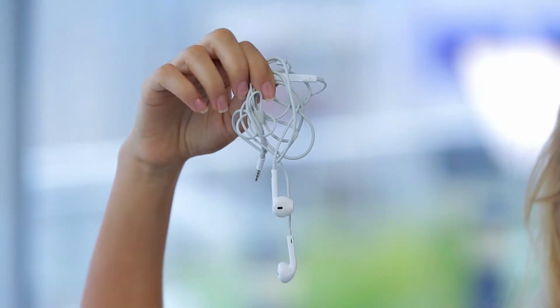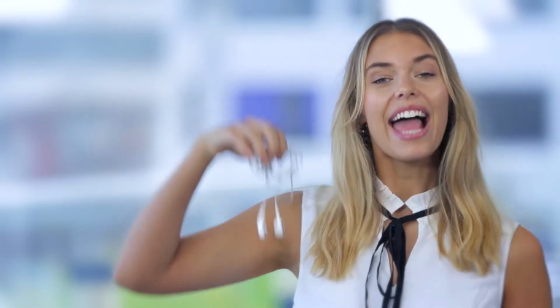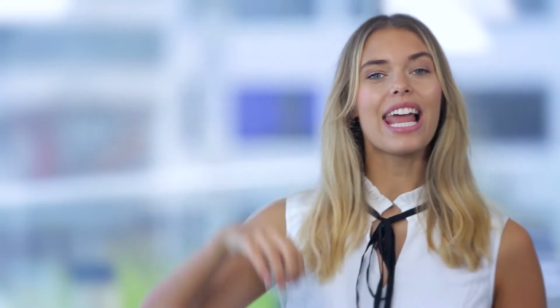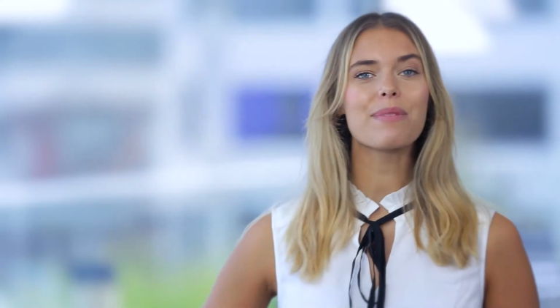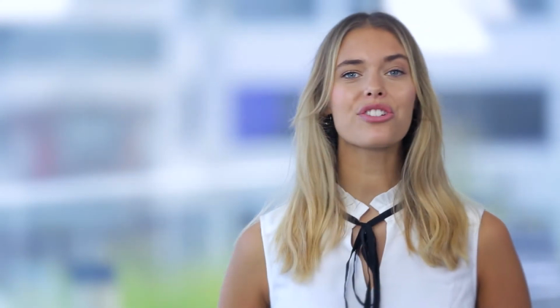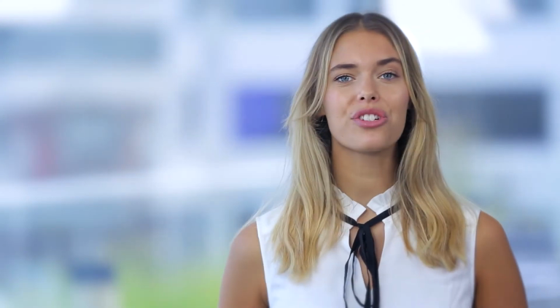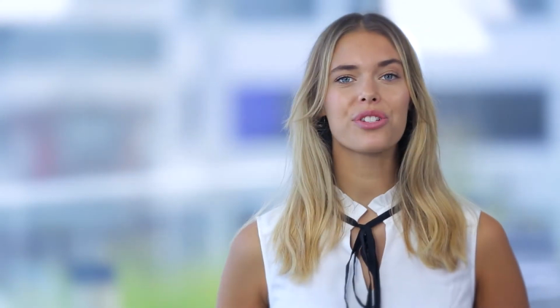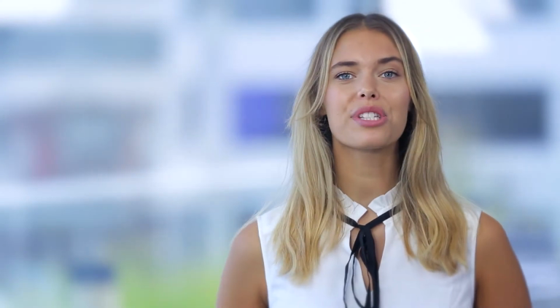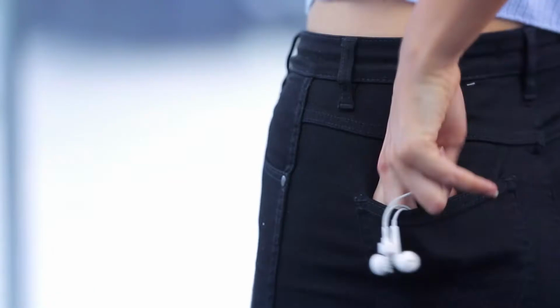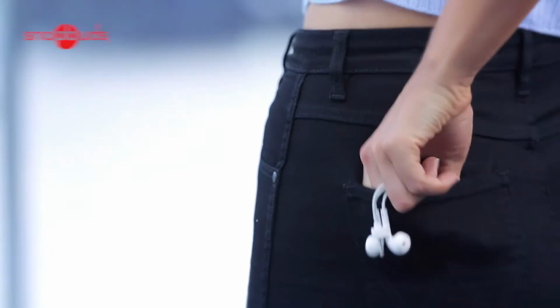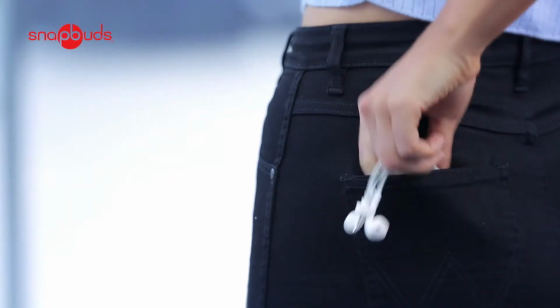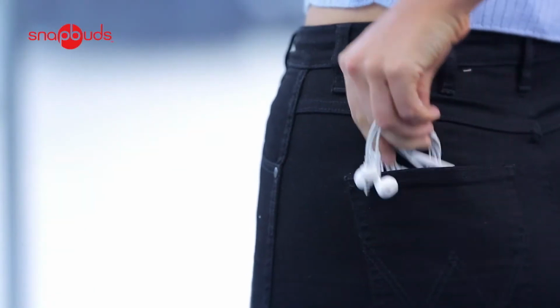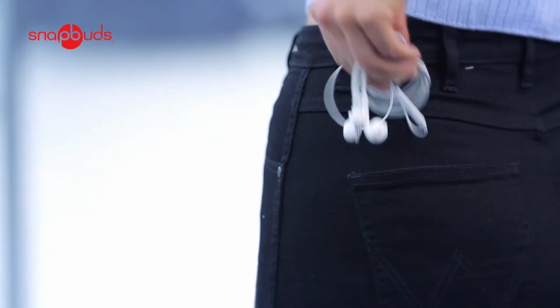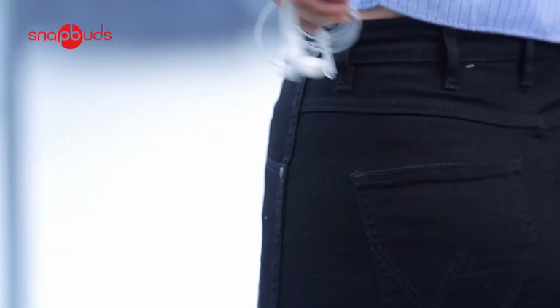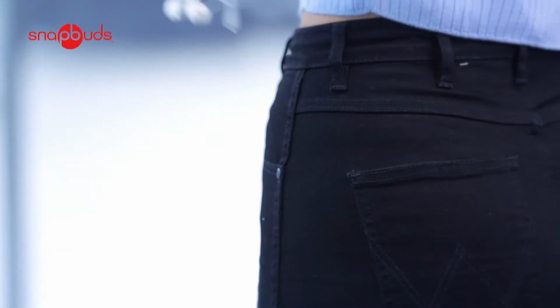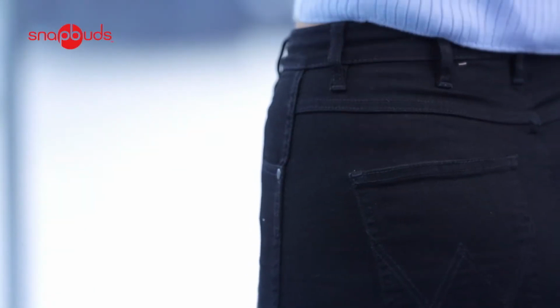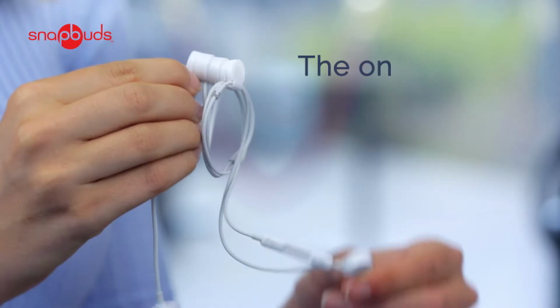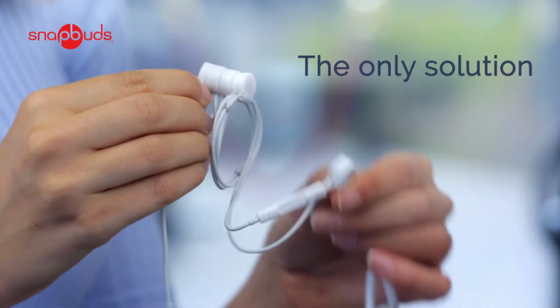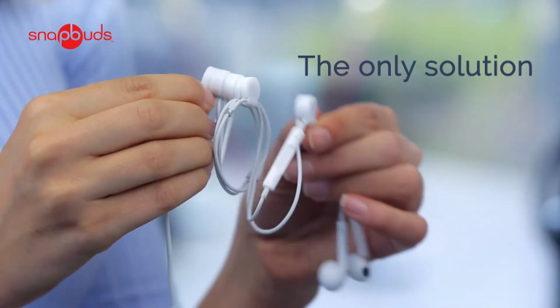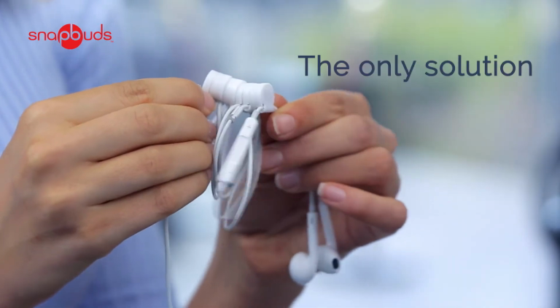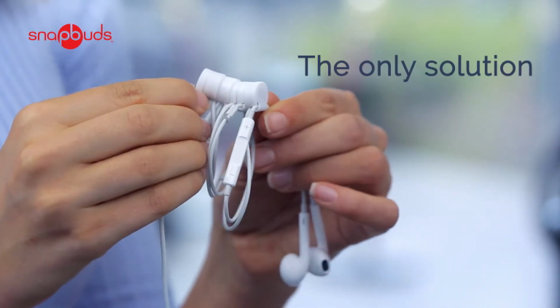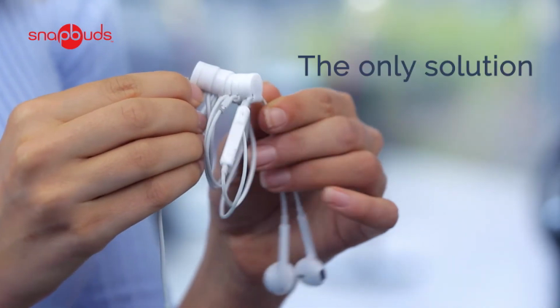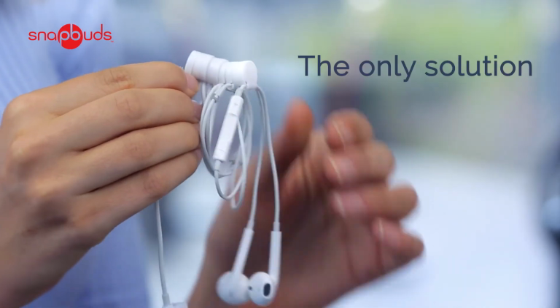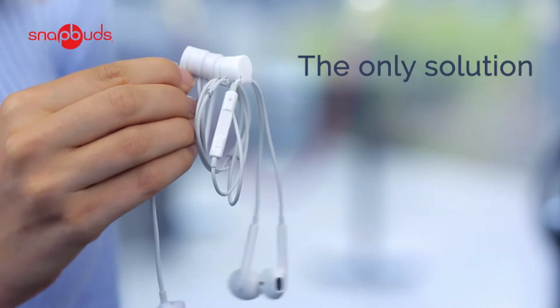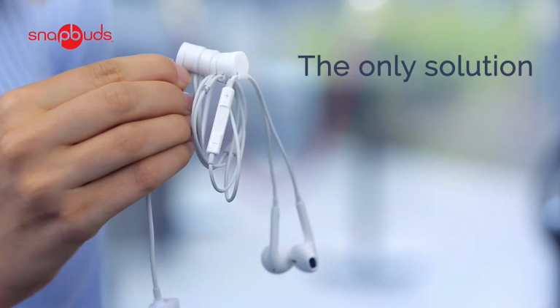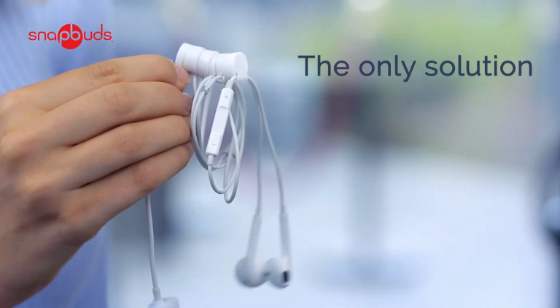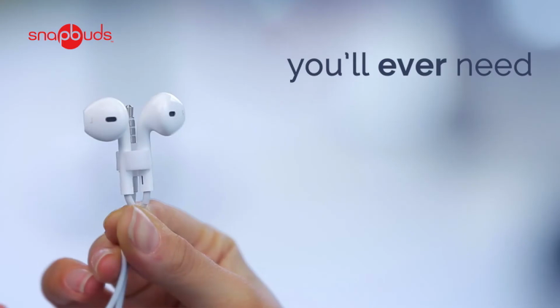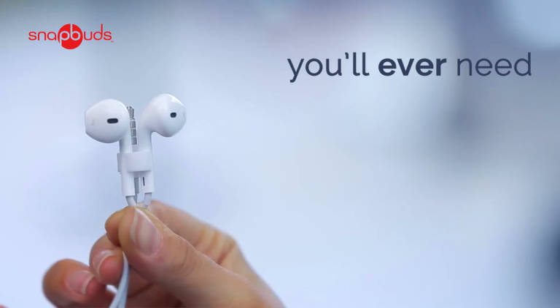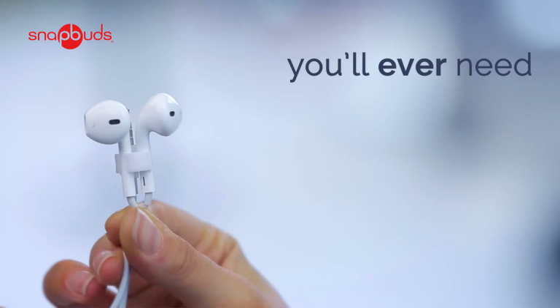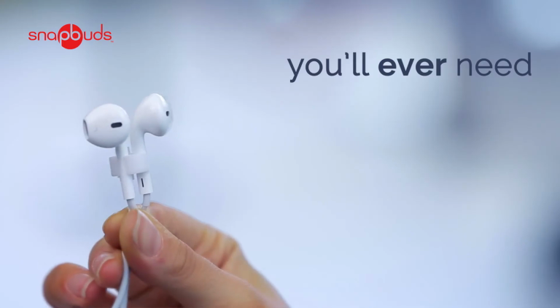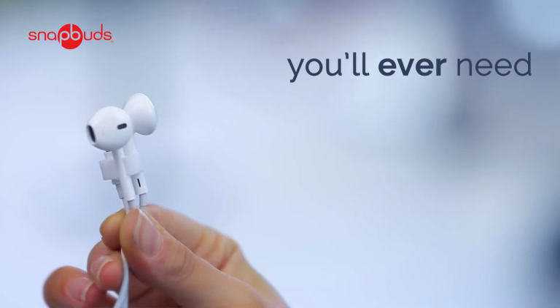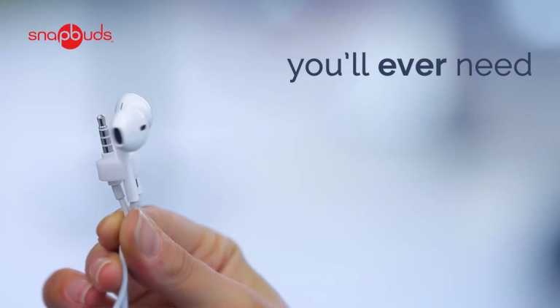Let me introduce you to SnapBuds, the only solution for tangled headphones you'll ever need.